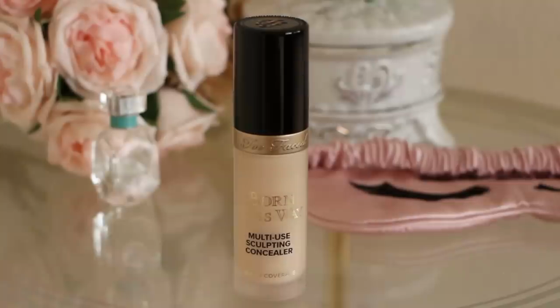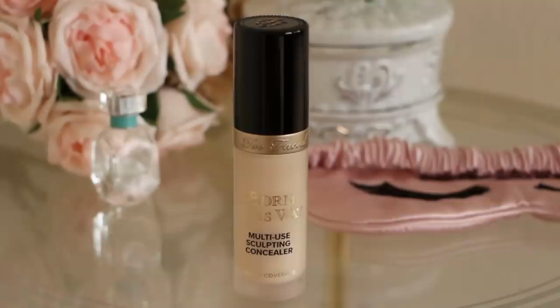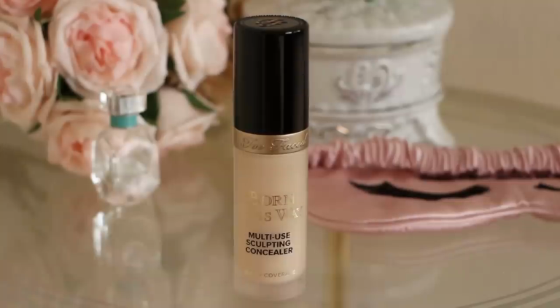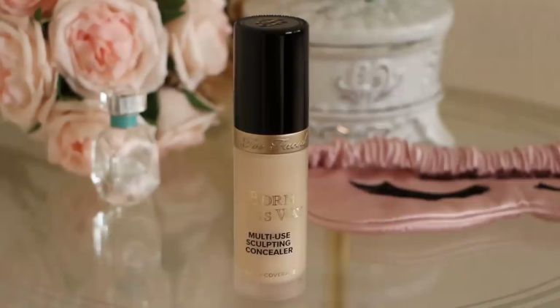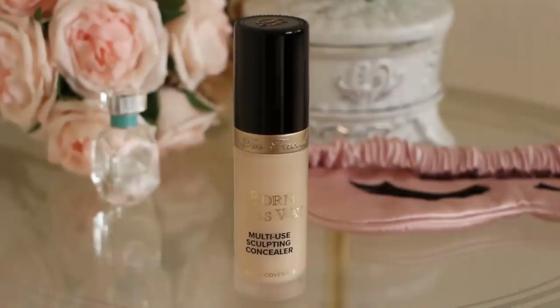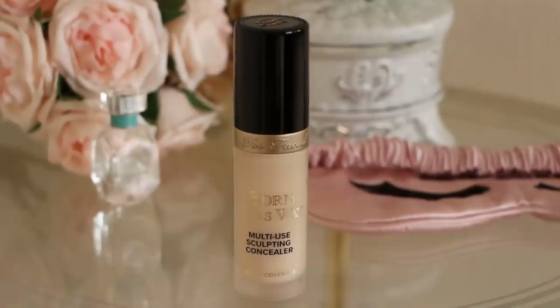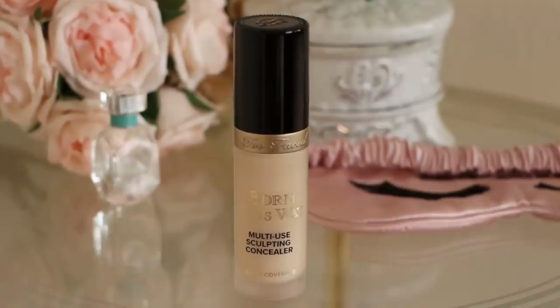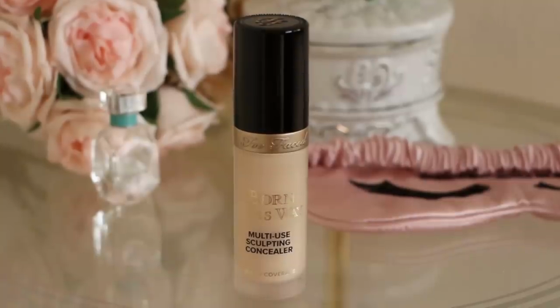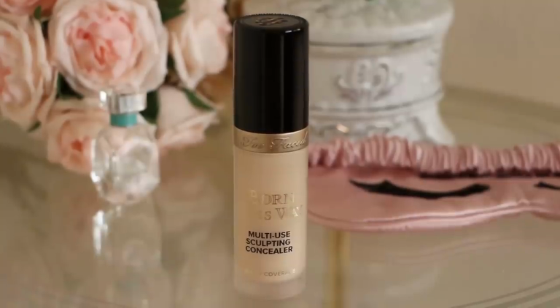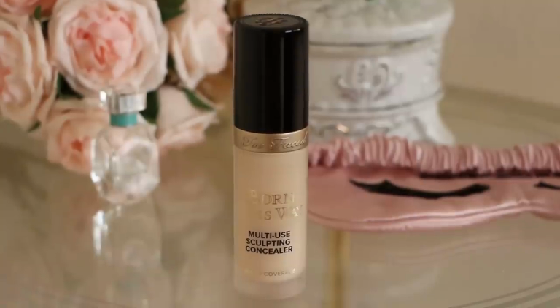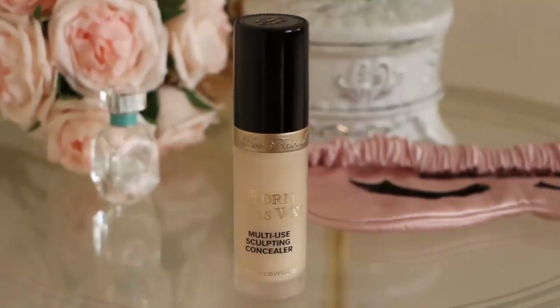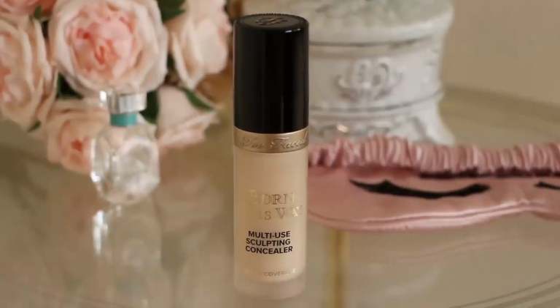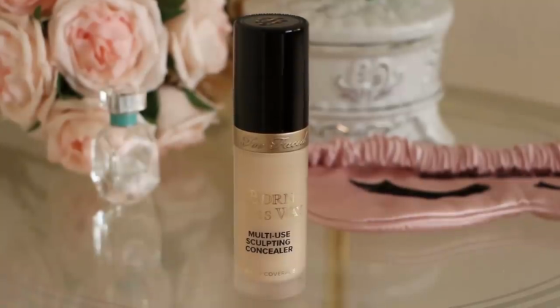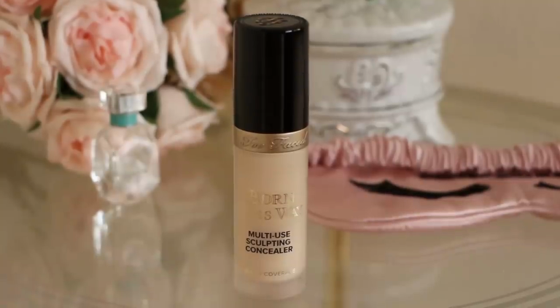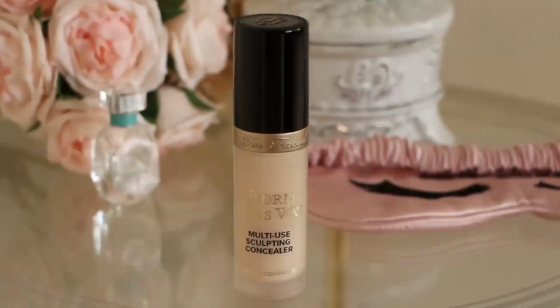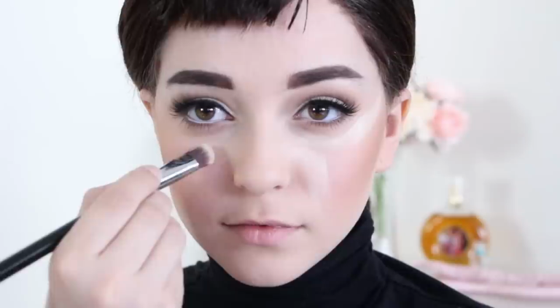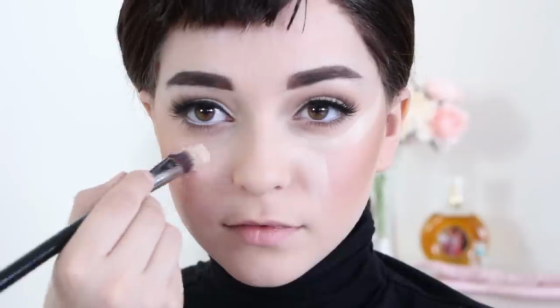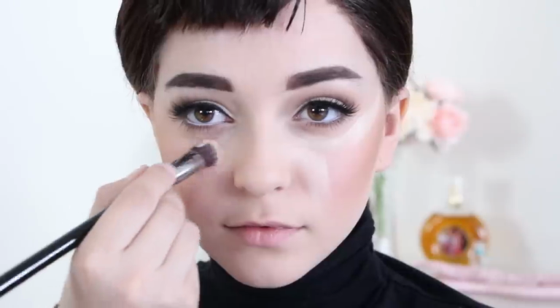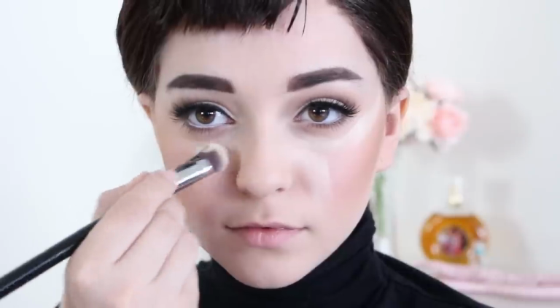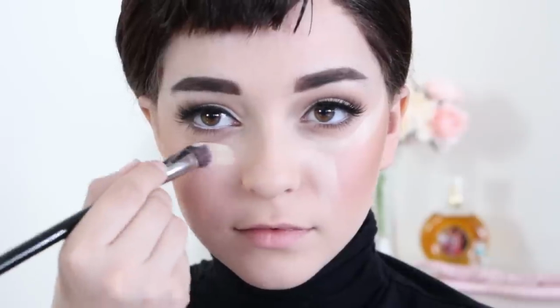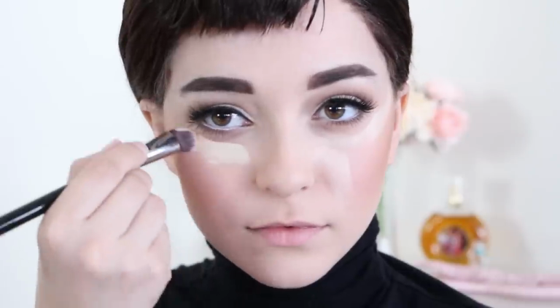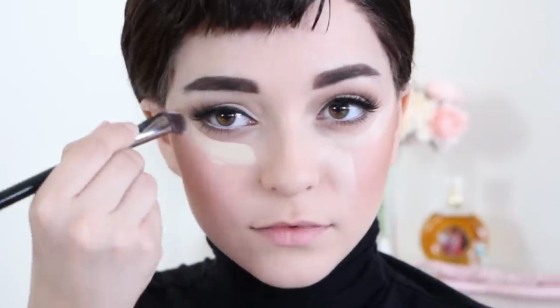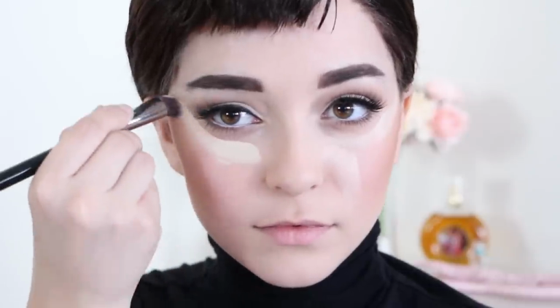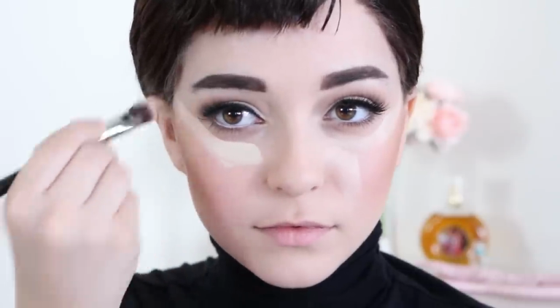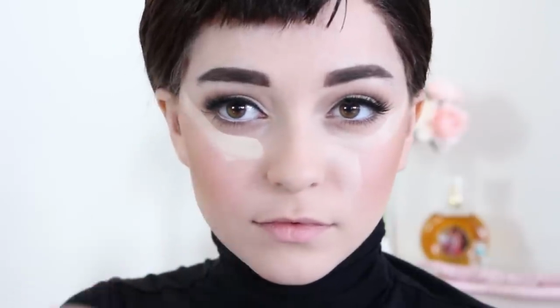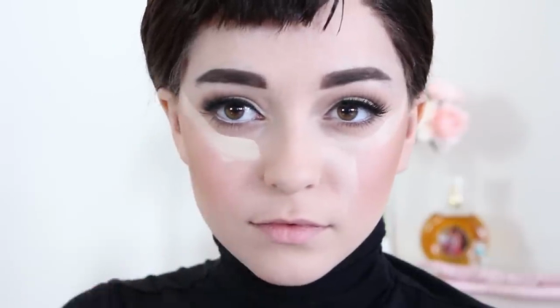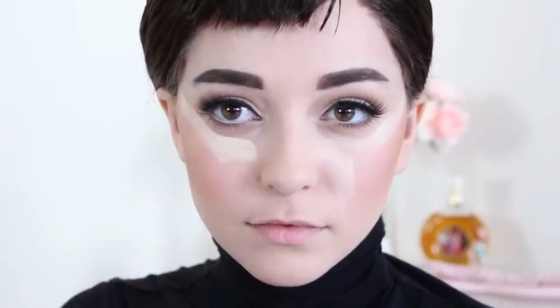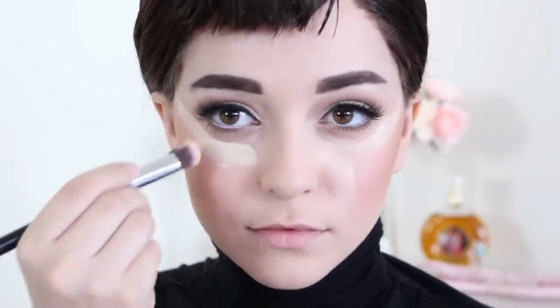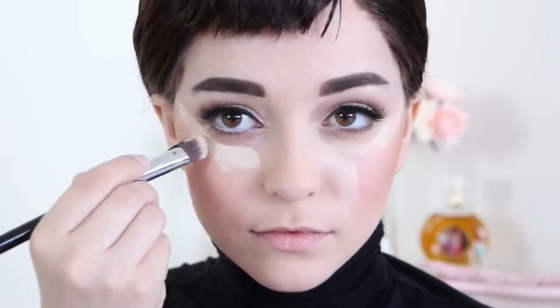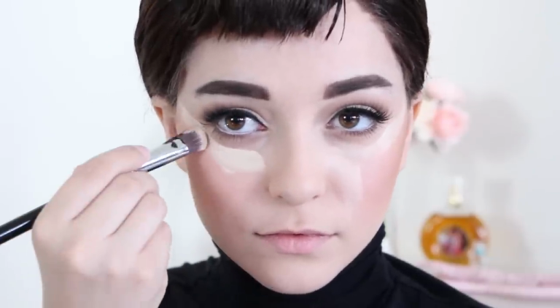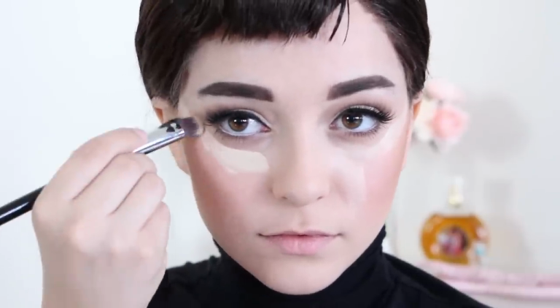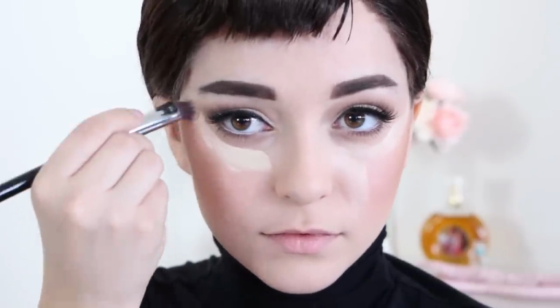Going back in with the concealer, trace out the front of your face and under your cheekbones to further enhance the sharp look we are going for.